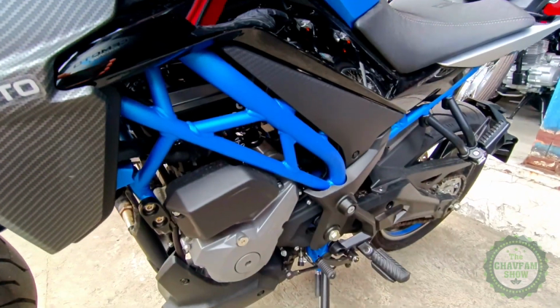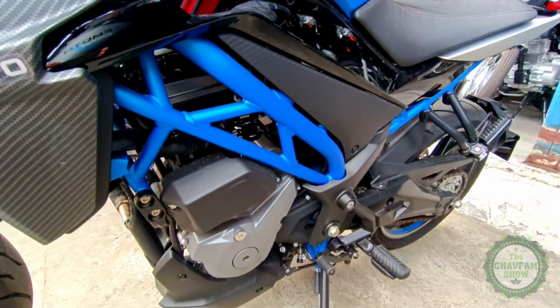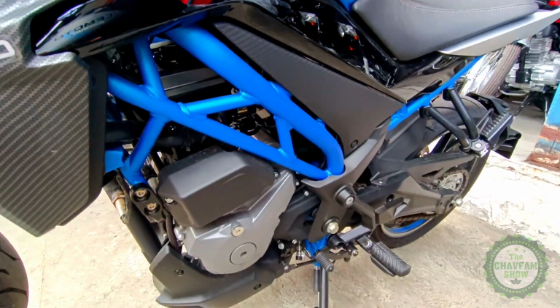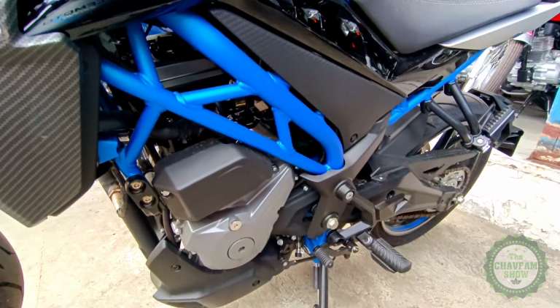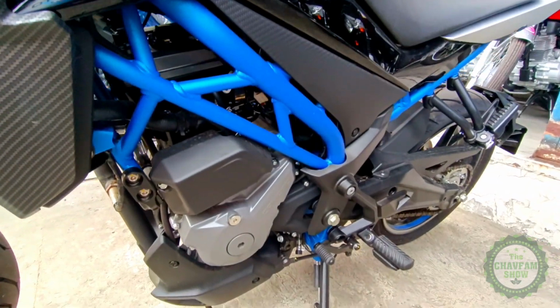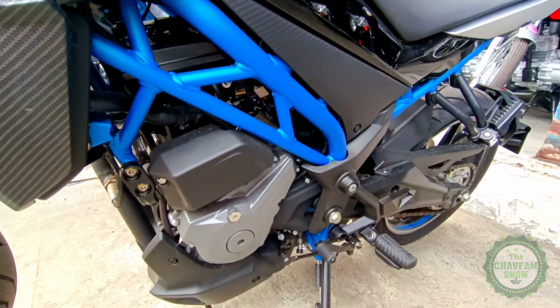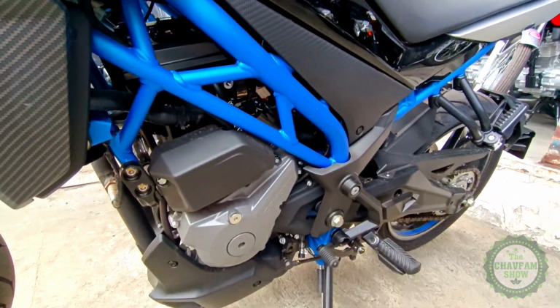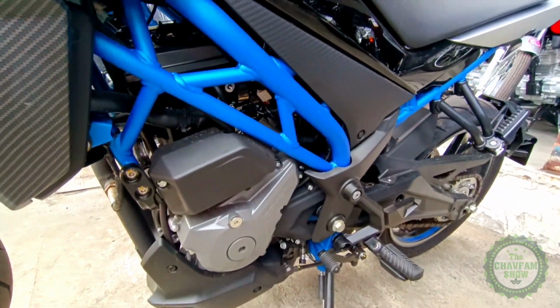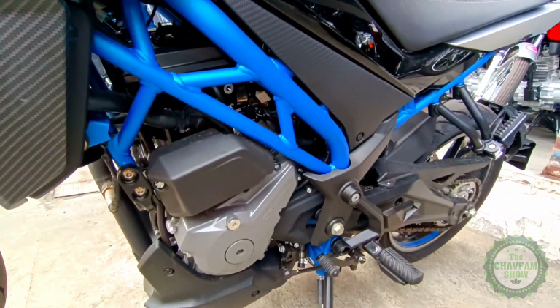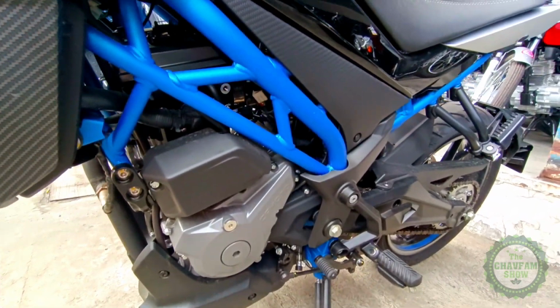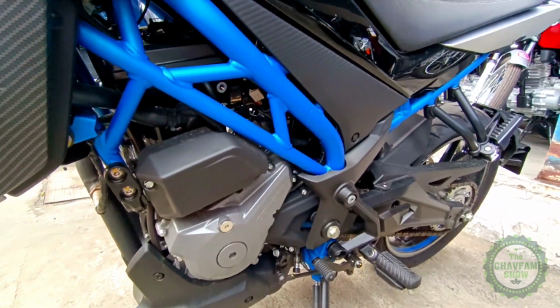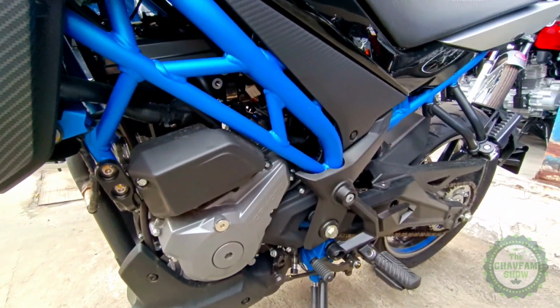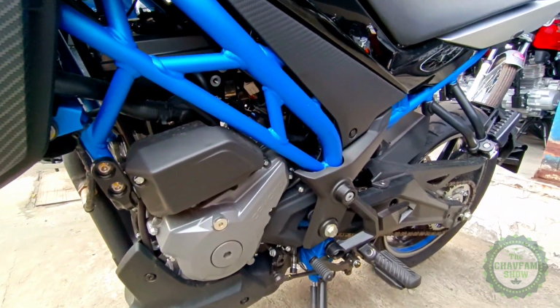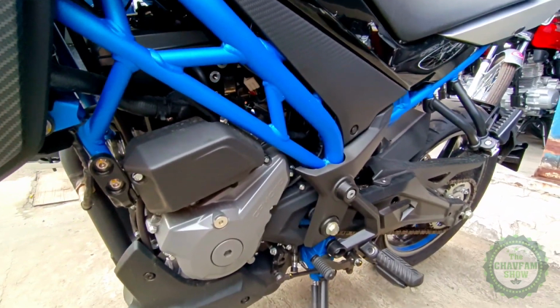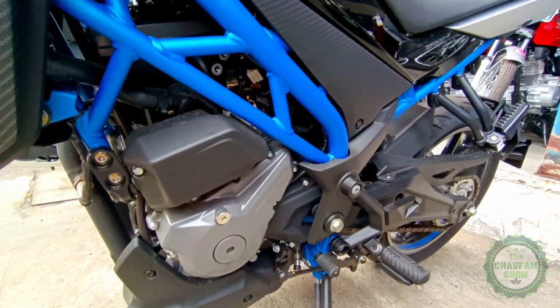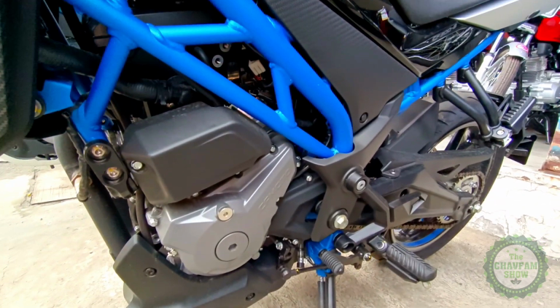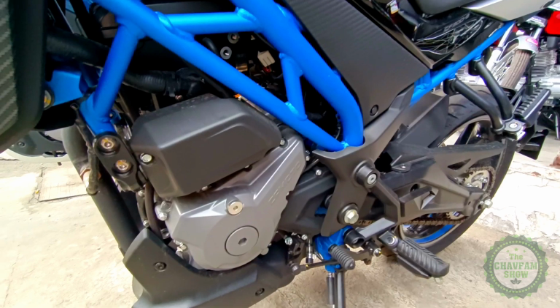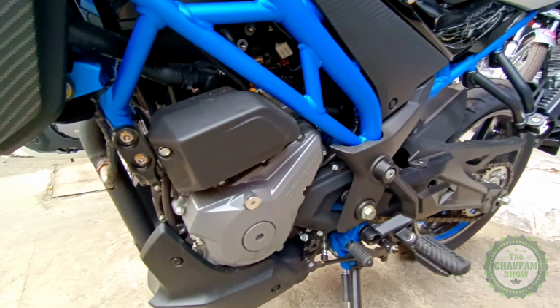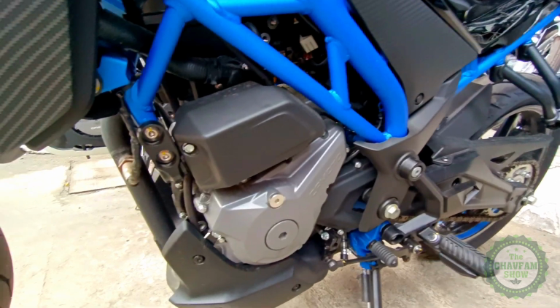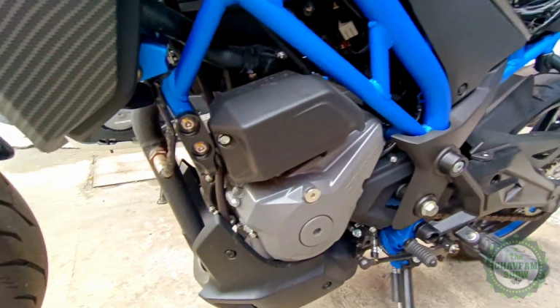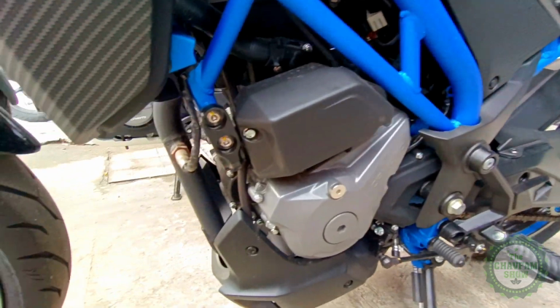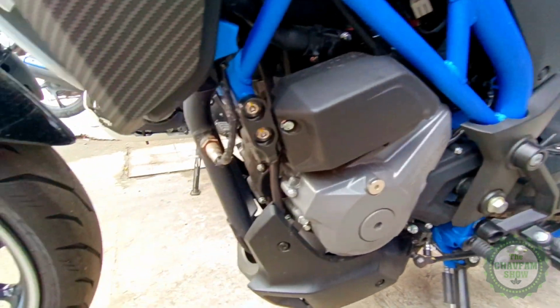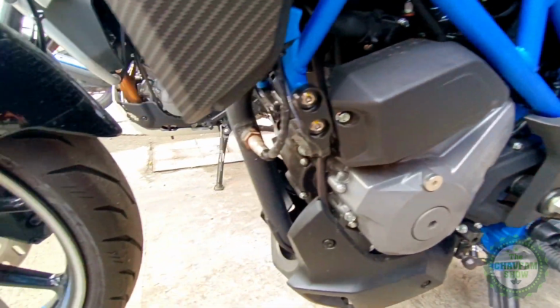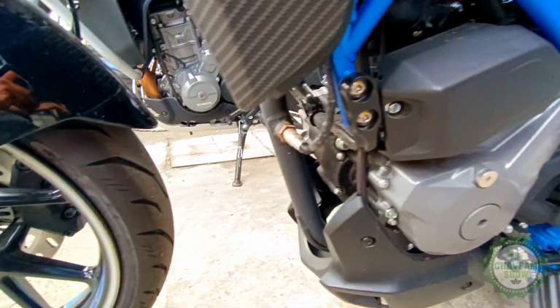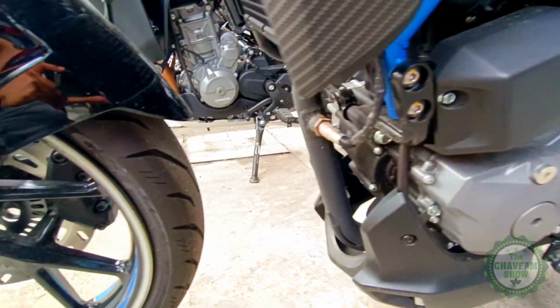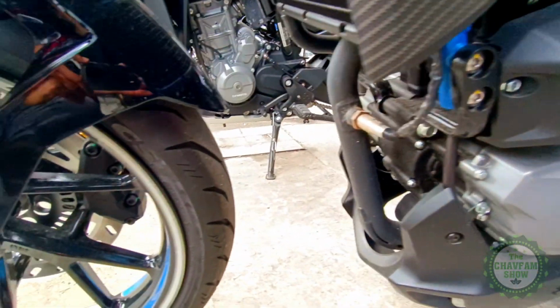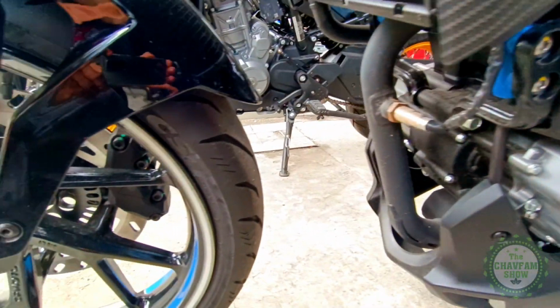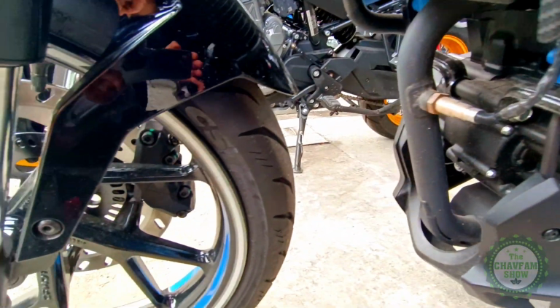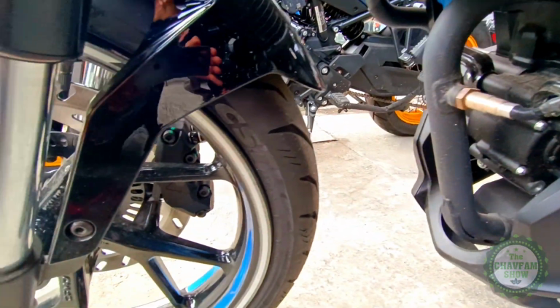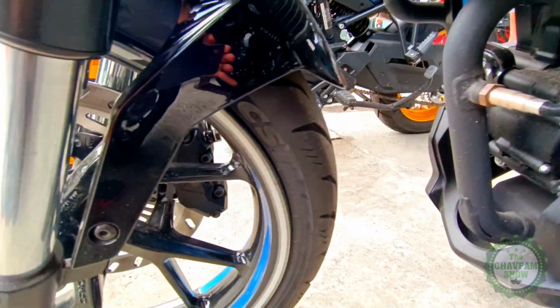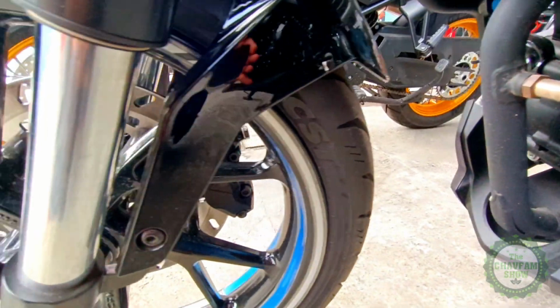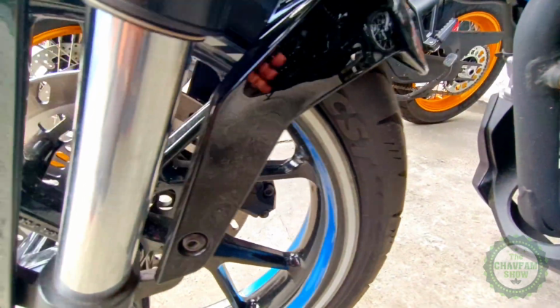The motorcycle rolls on a pair of 17-inch wheels, and it also has a fuel tank capacity of 12.5 liters.